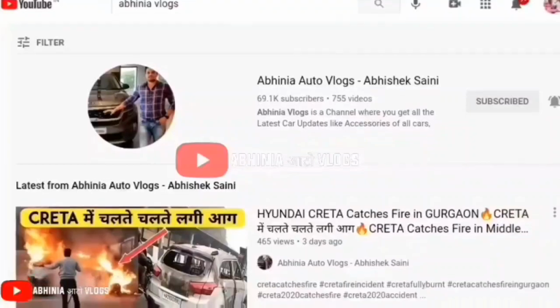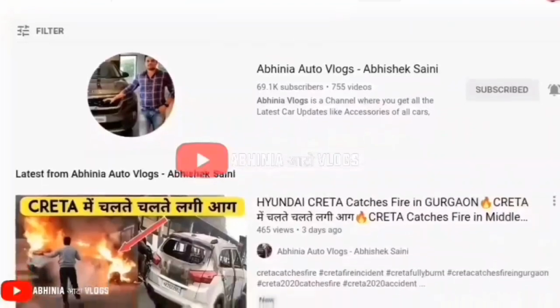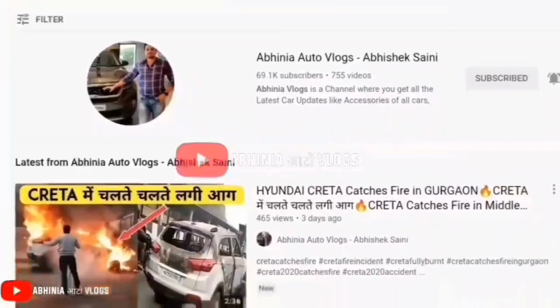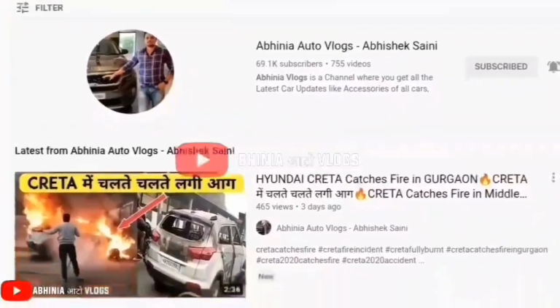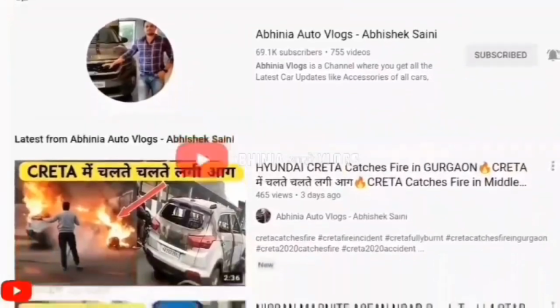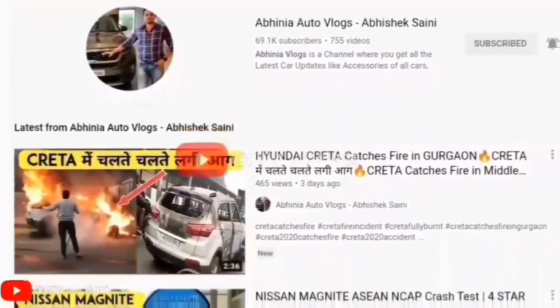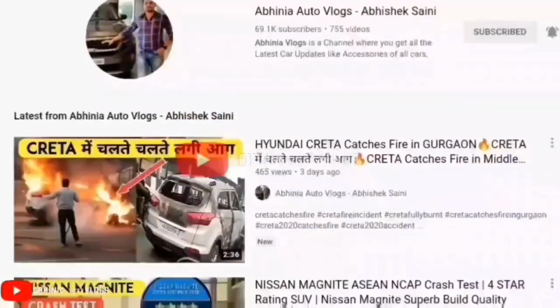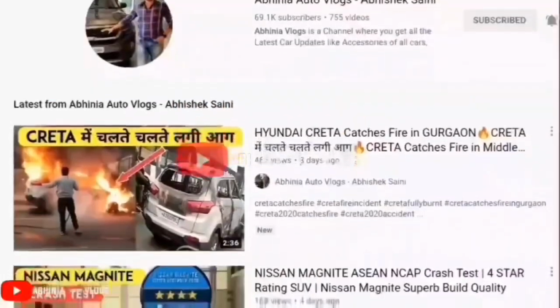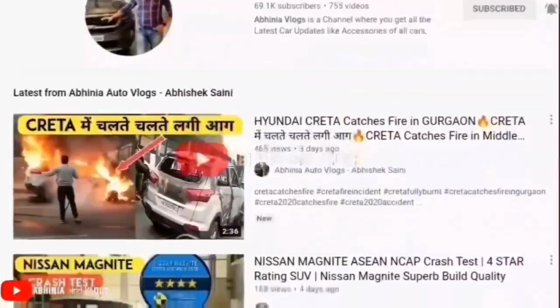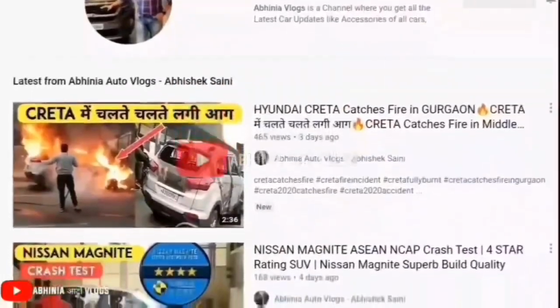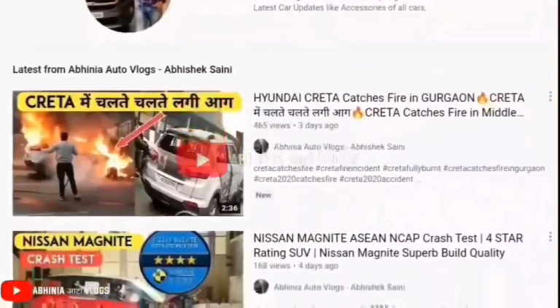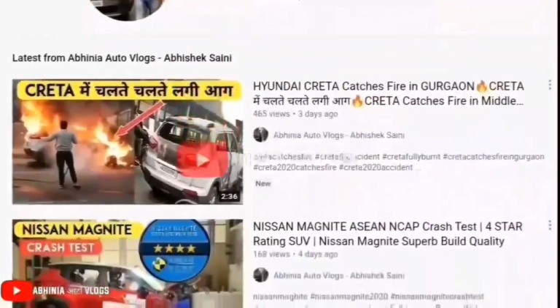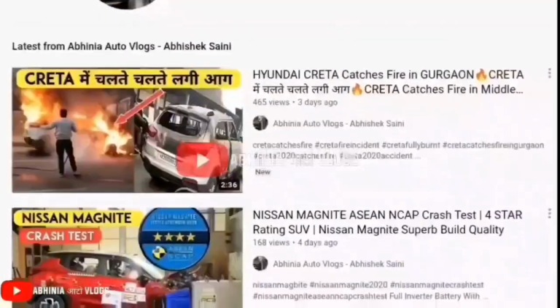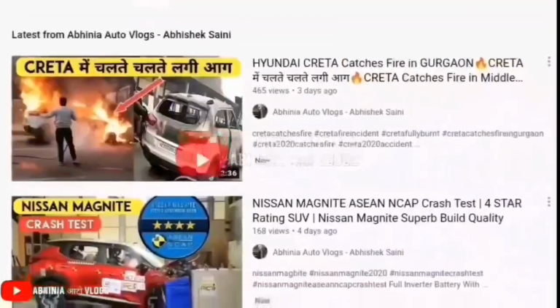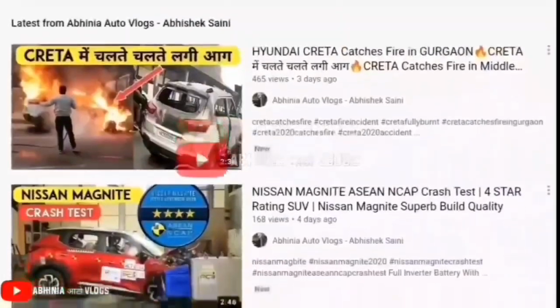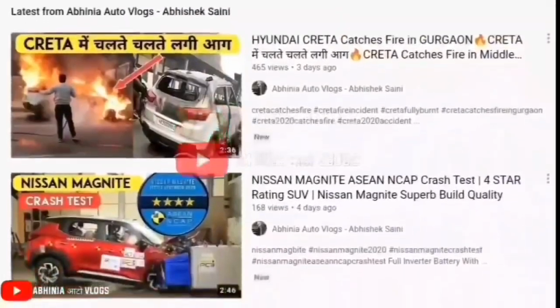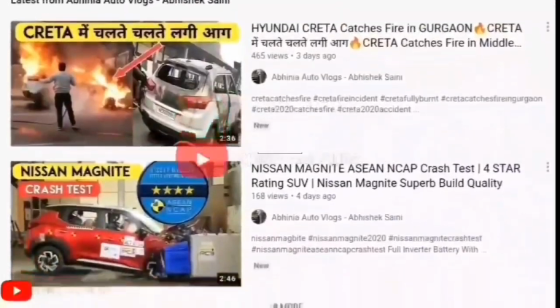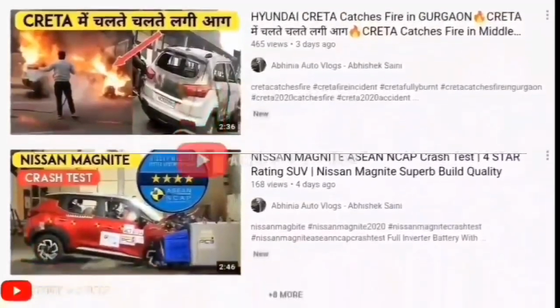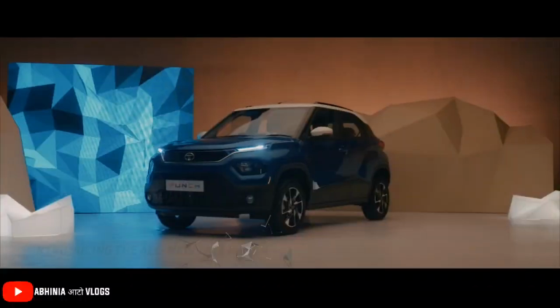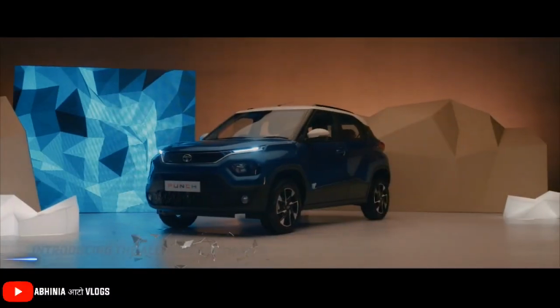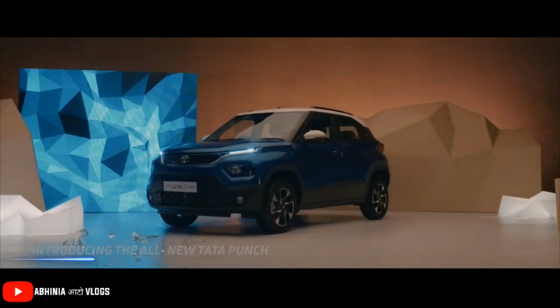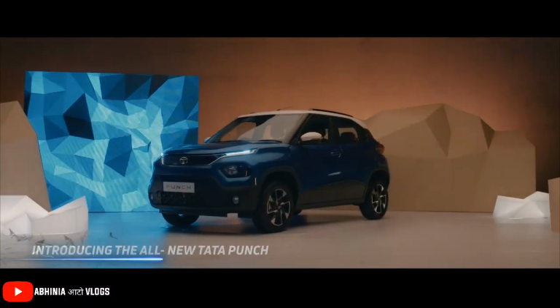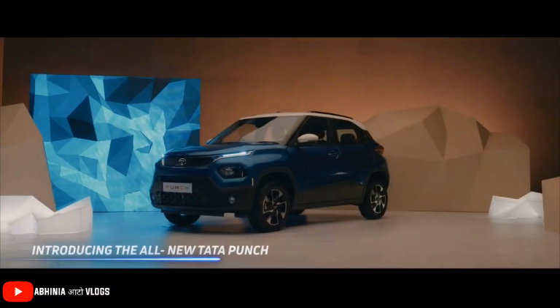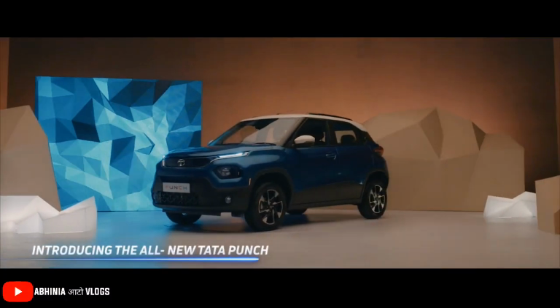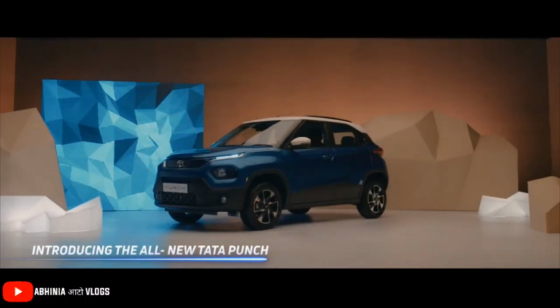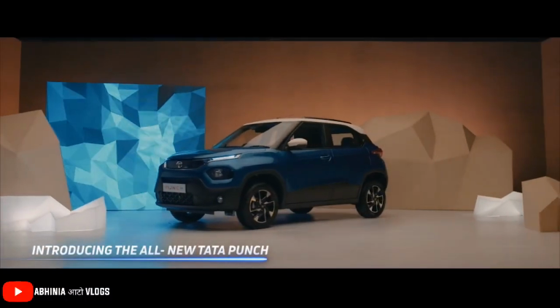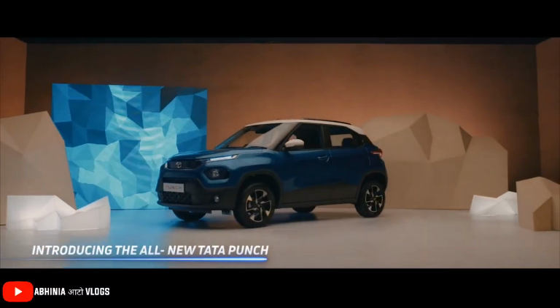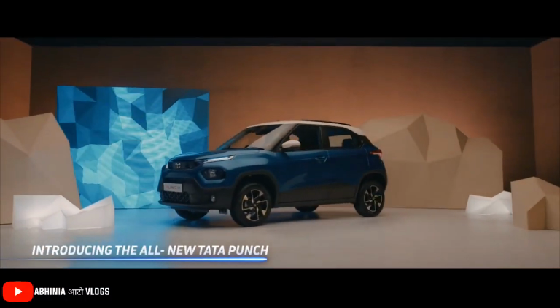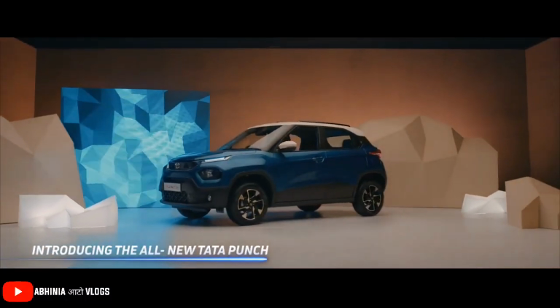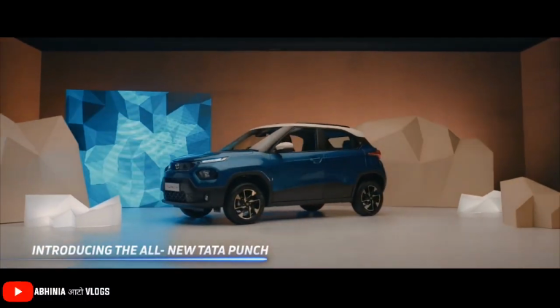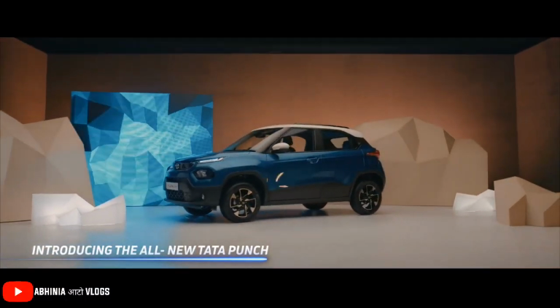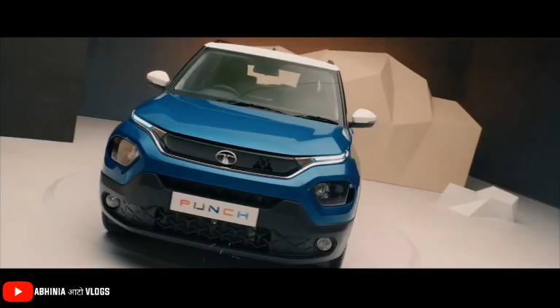Hey guys, how are you guys? My name is Abhishek and today we are going to talk about Tata Punch launch date.